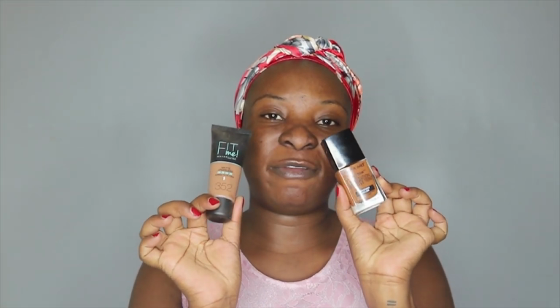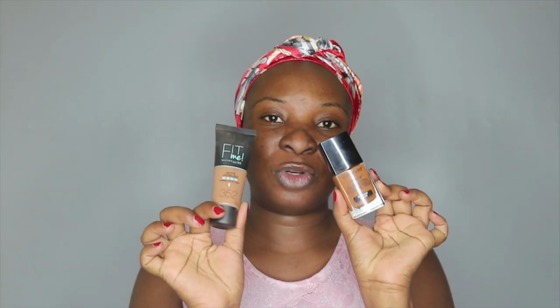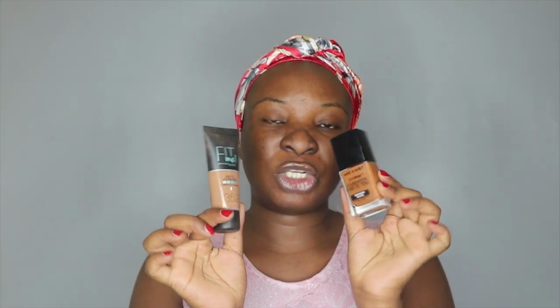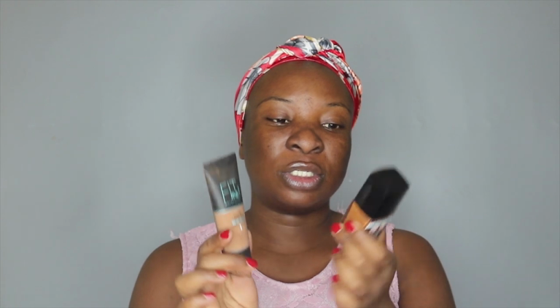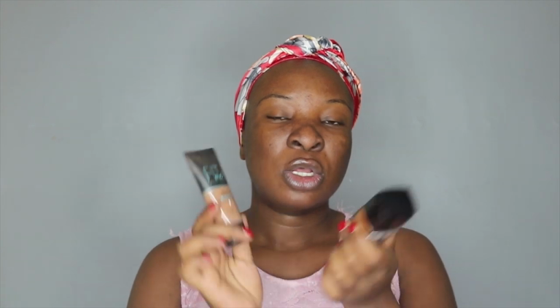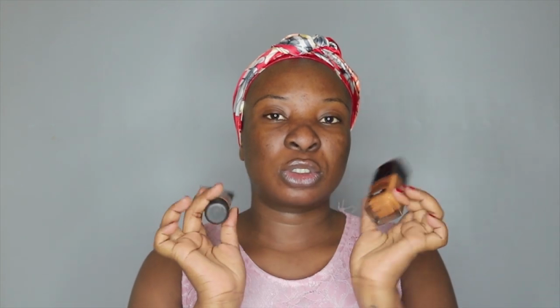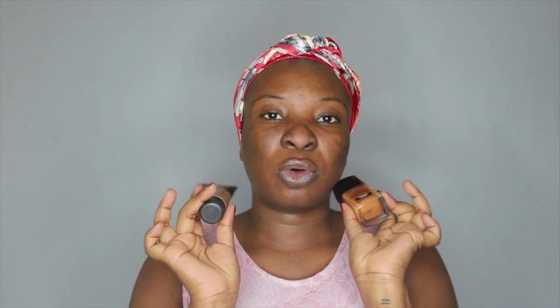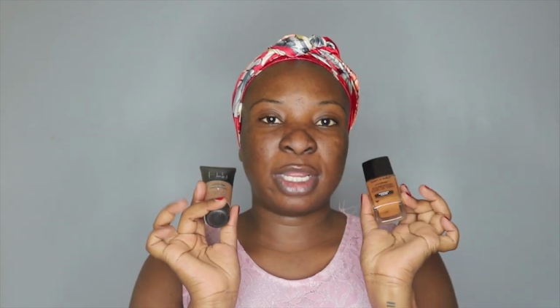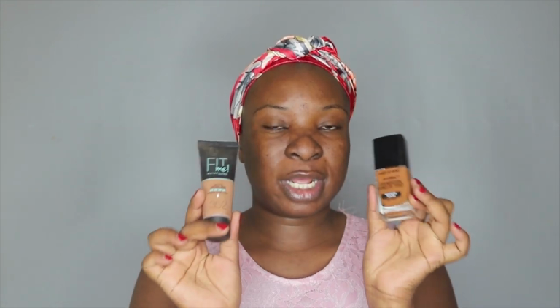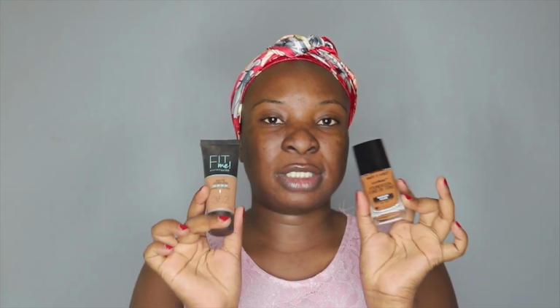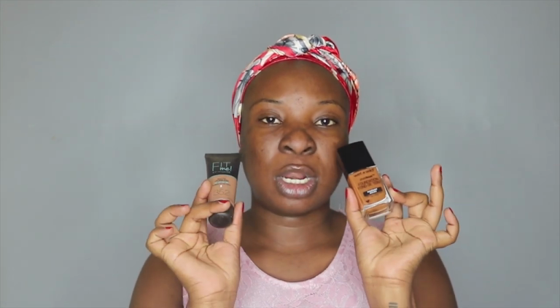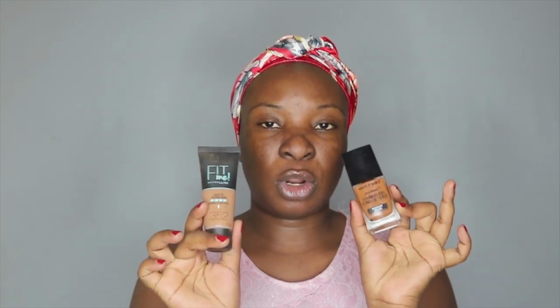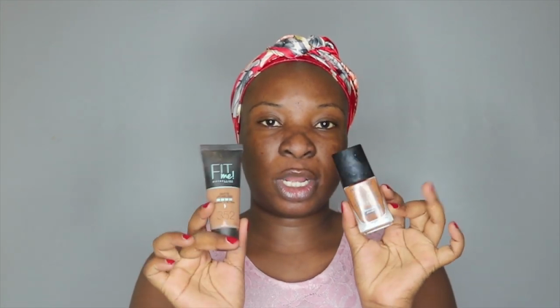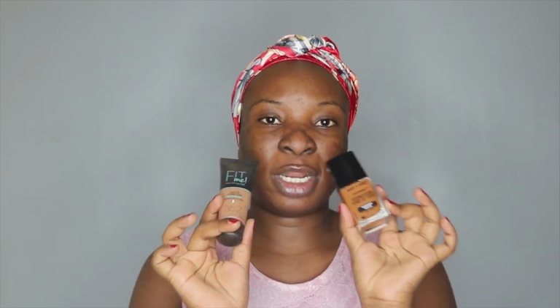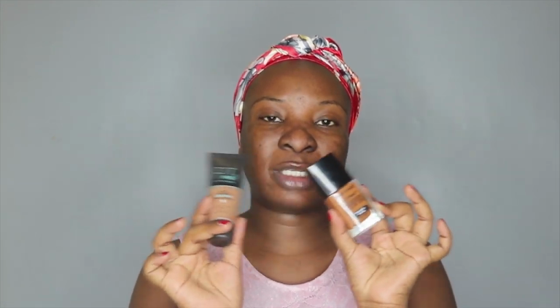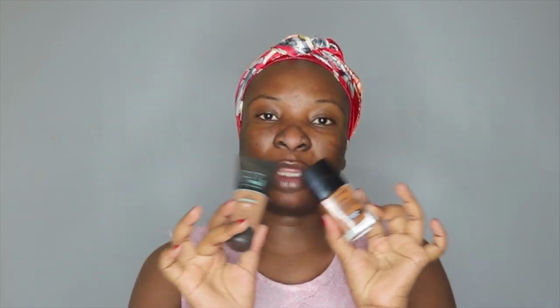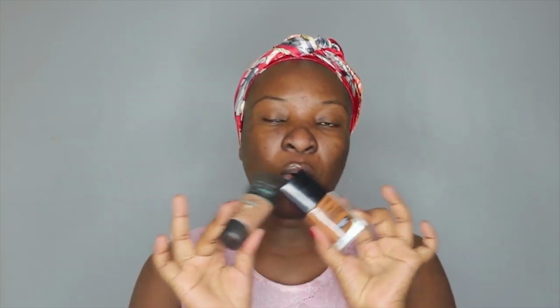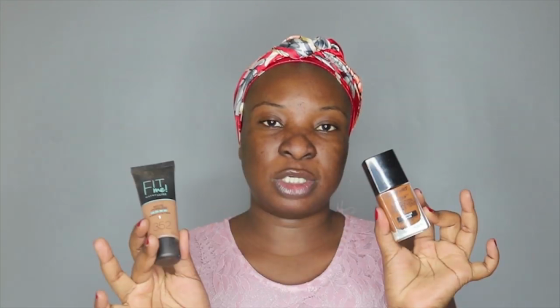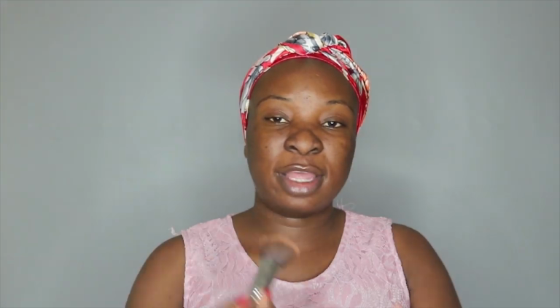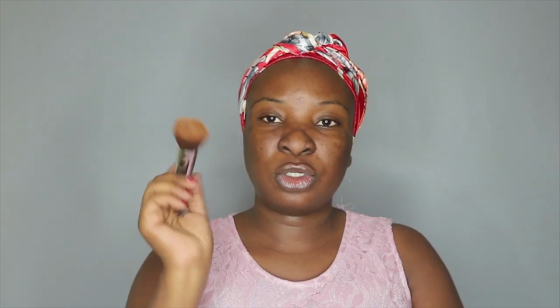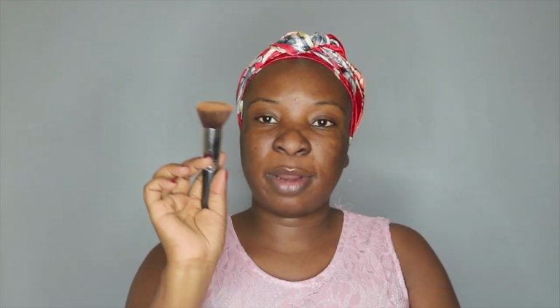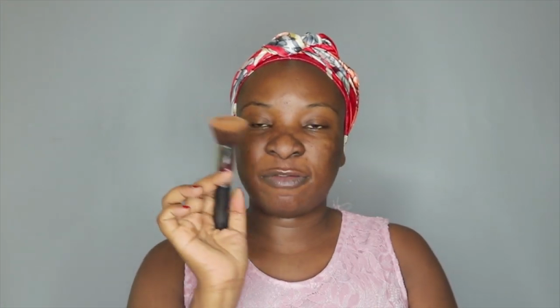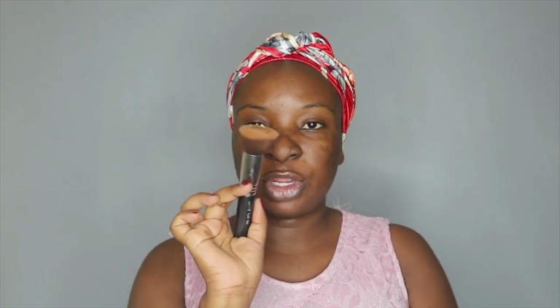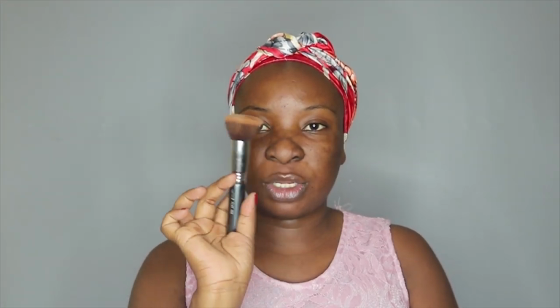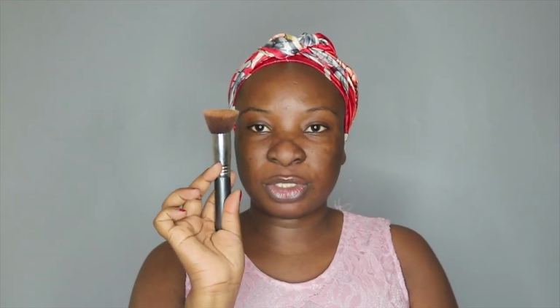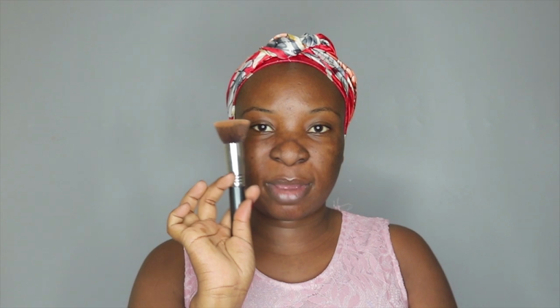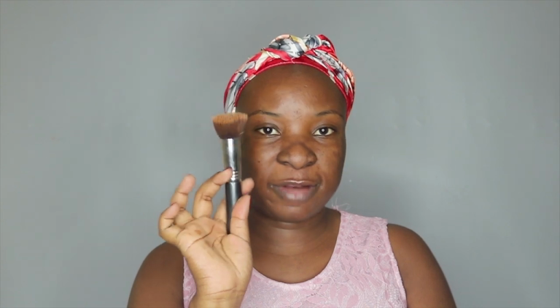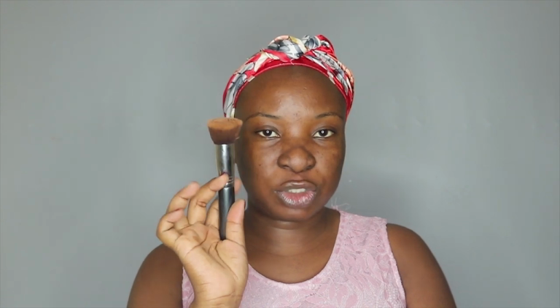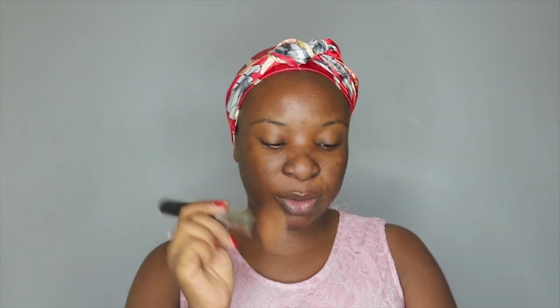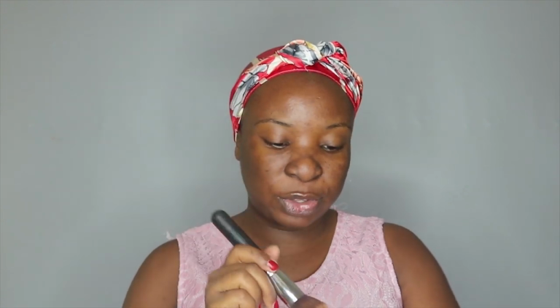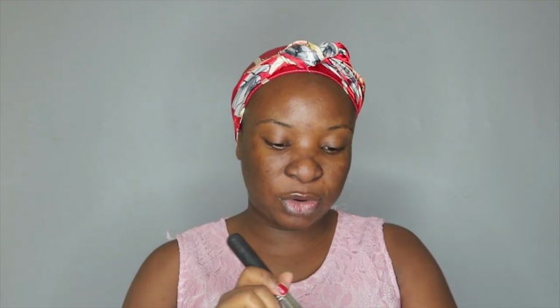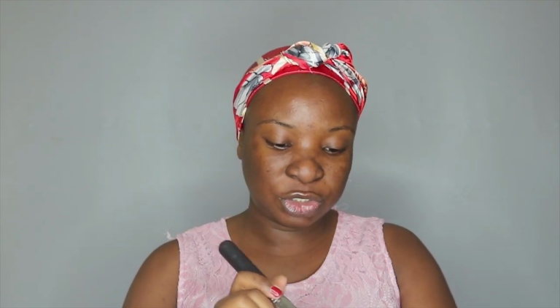What I love about these two foundations is they are both matte foundations, so they last longer — they last like the whole day. And then to apply my foundation, I'm using my flat top buffing brush.